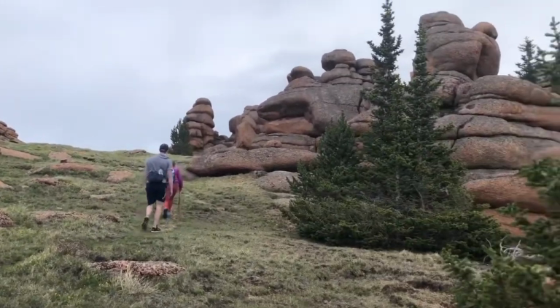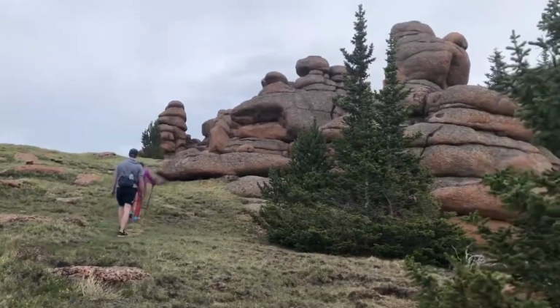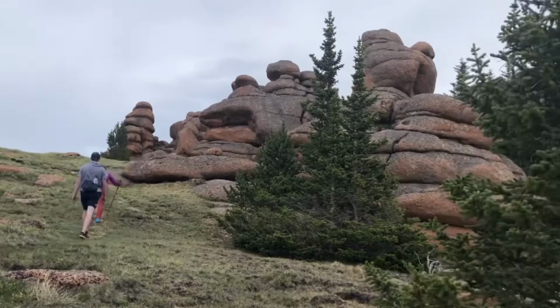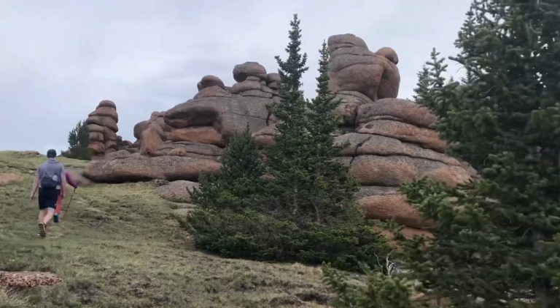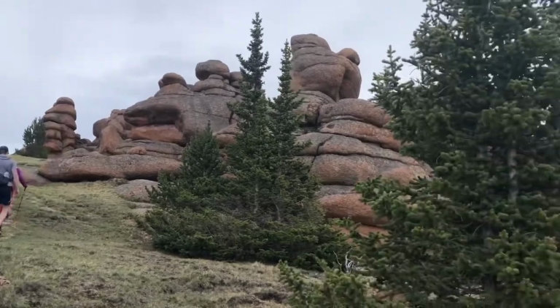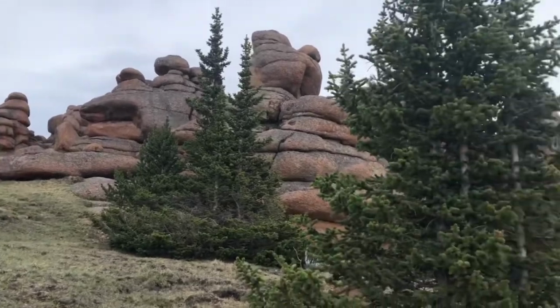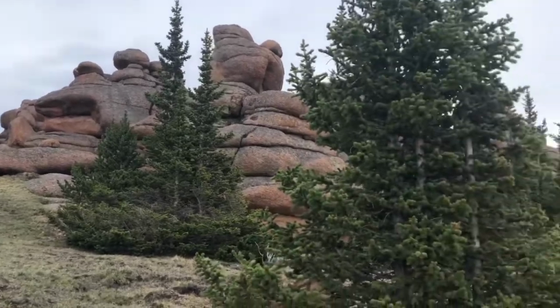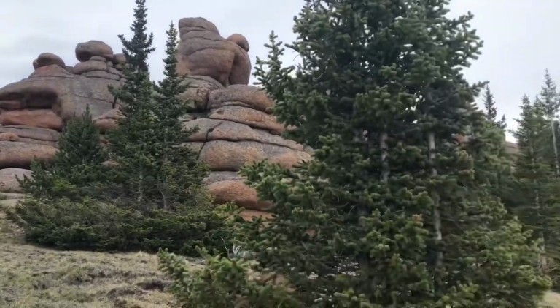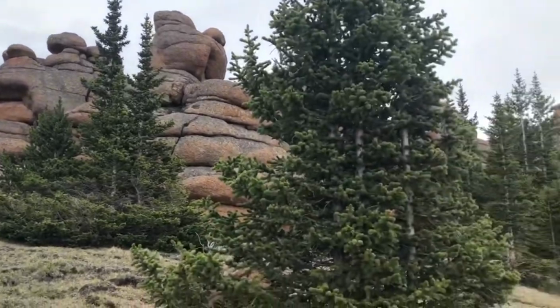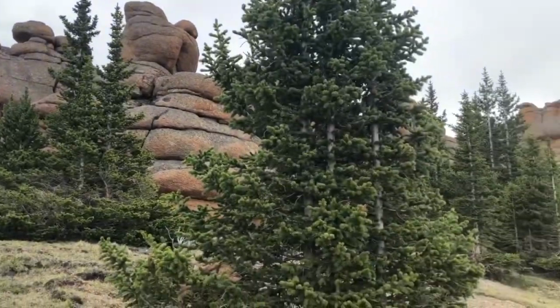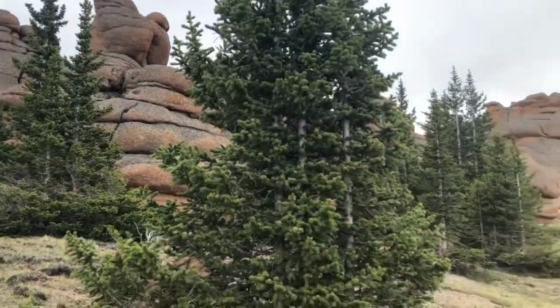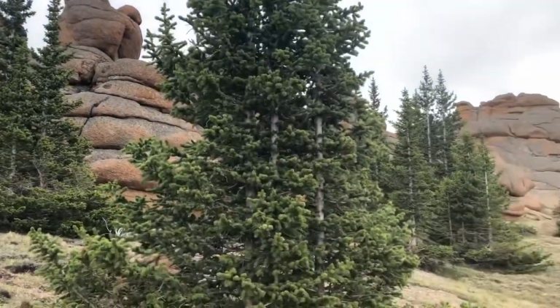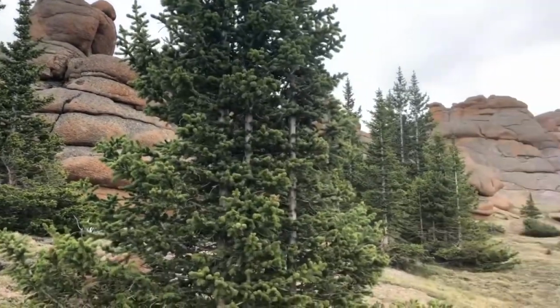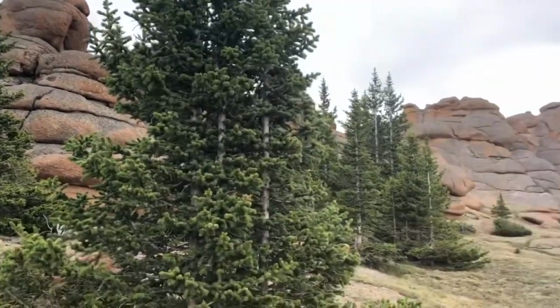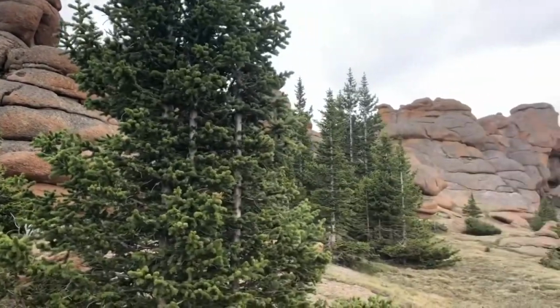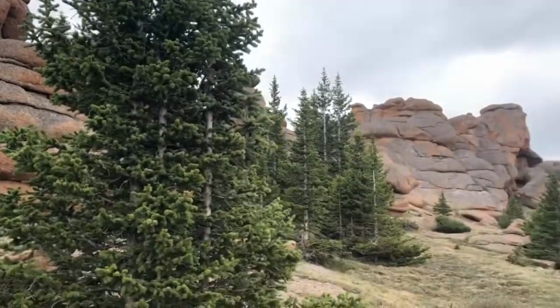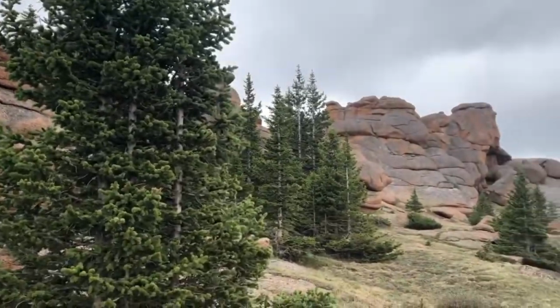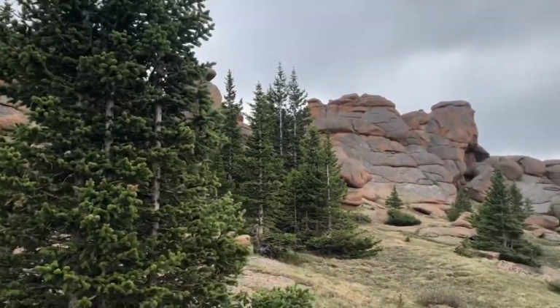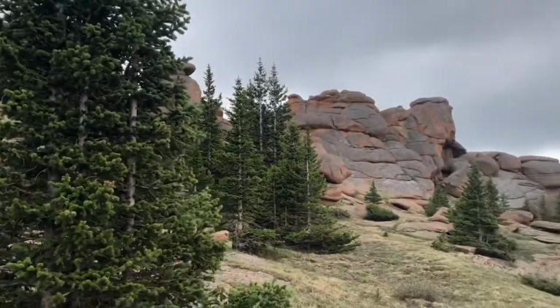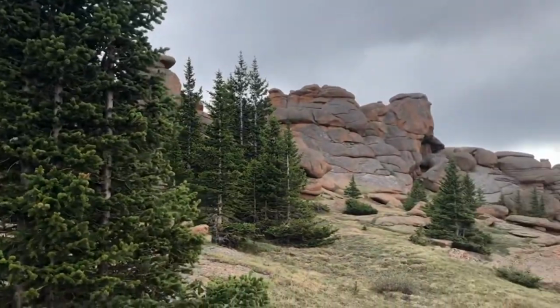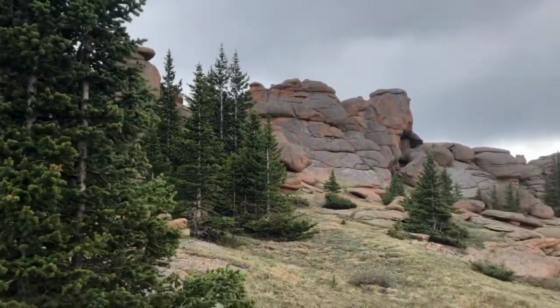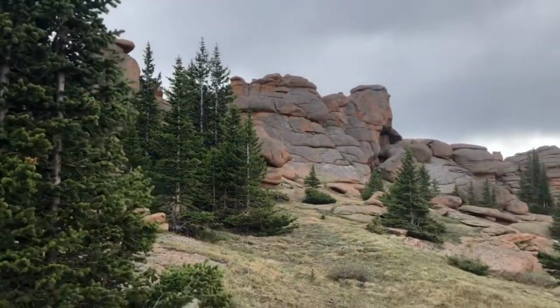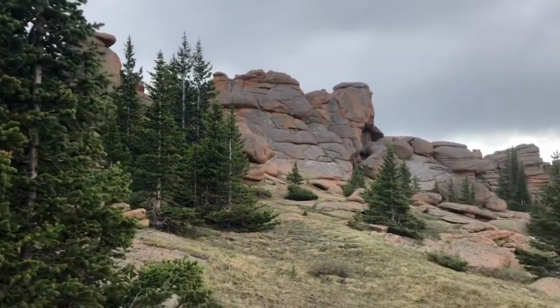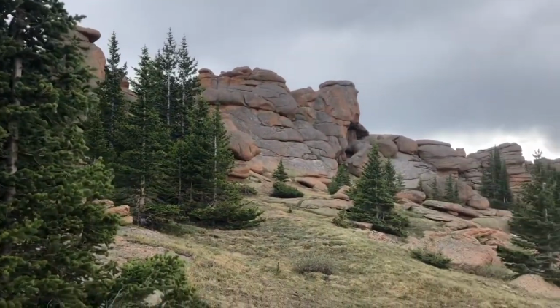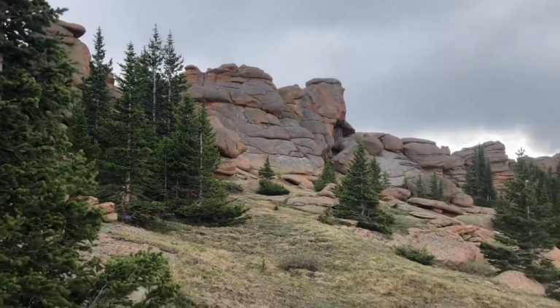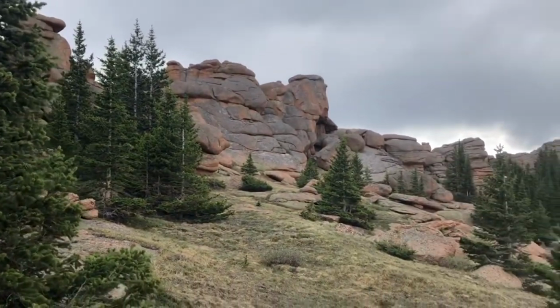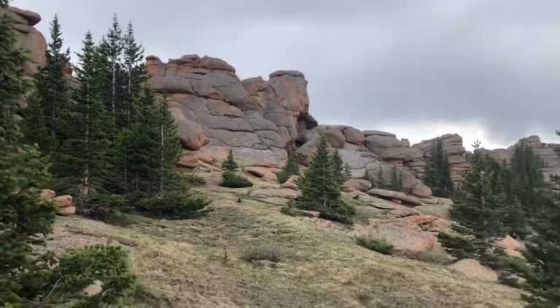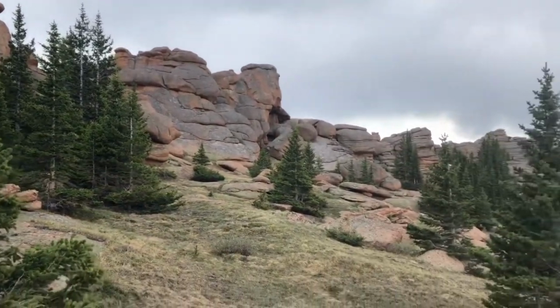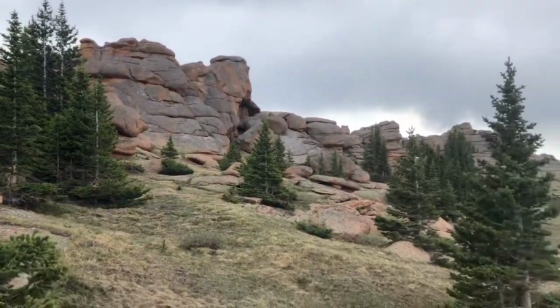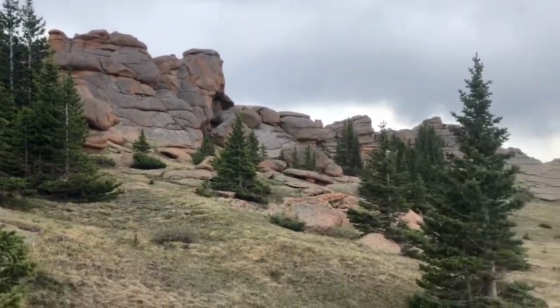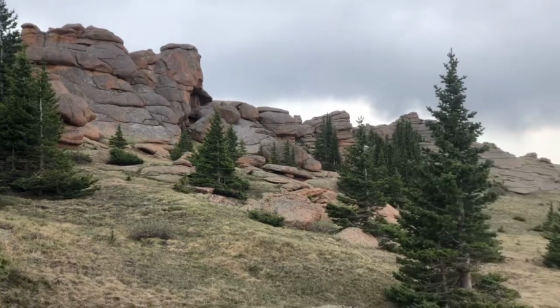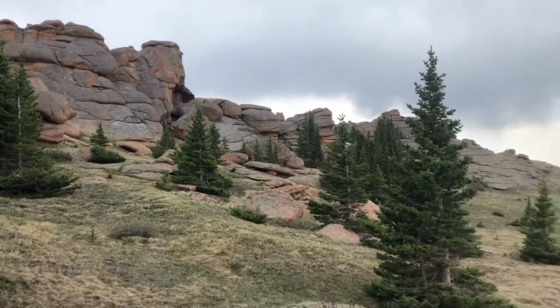It's just amazing, all these rock formations. The scenery is just incredible.